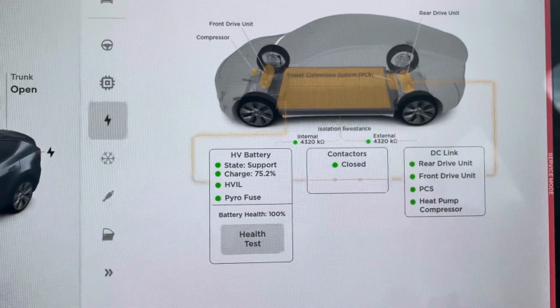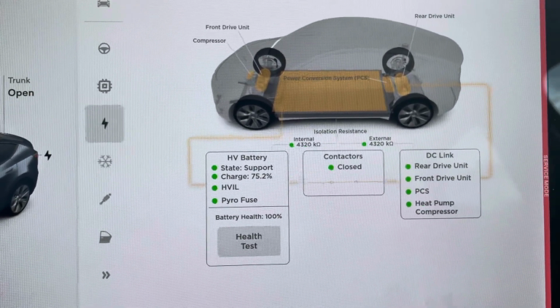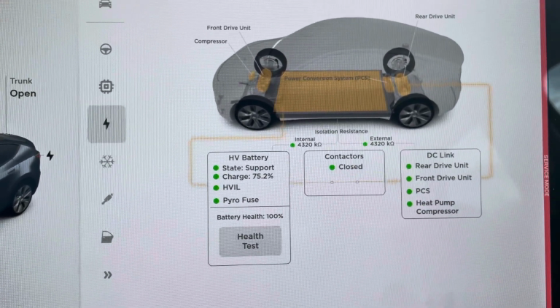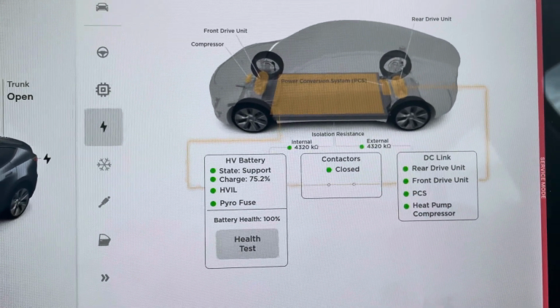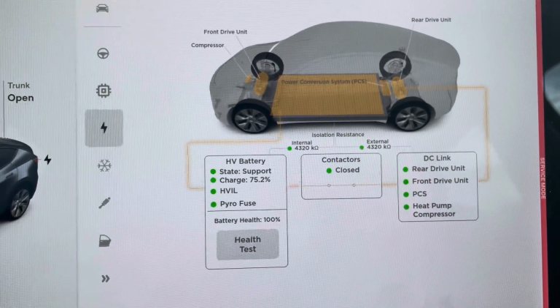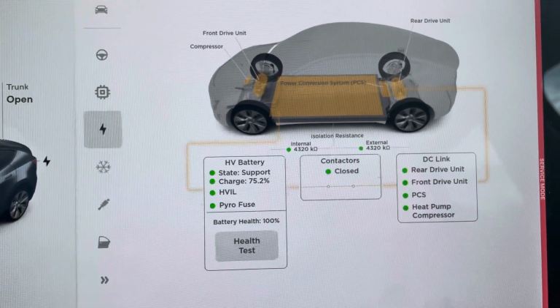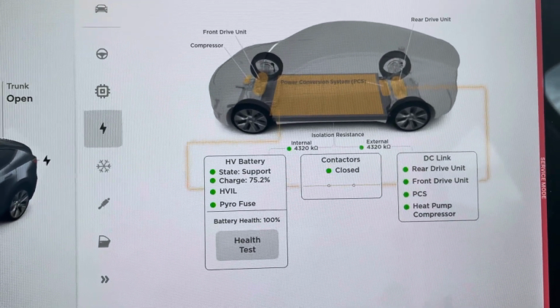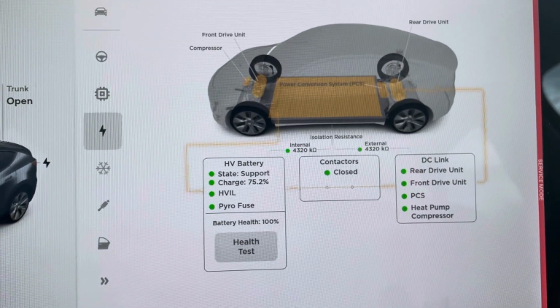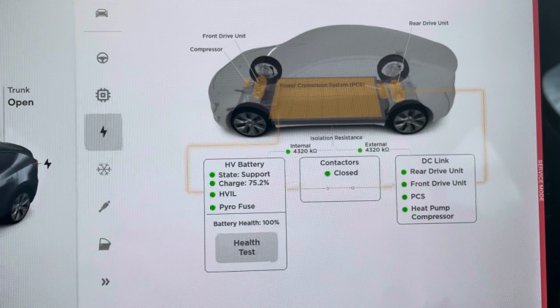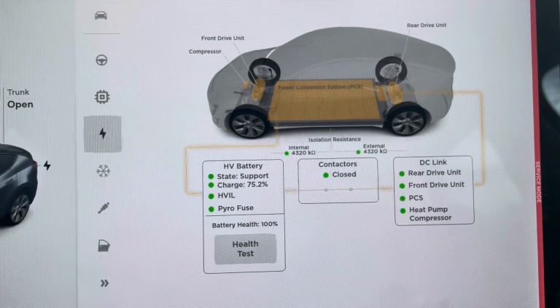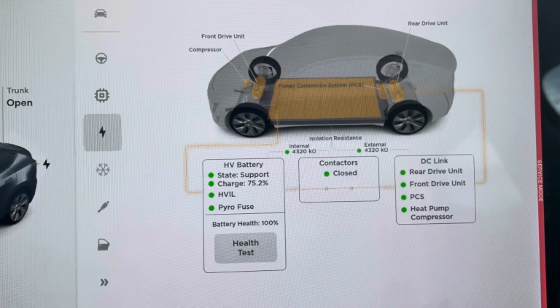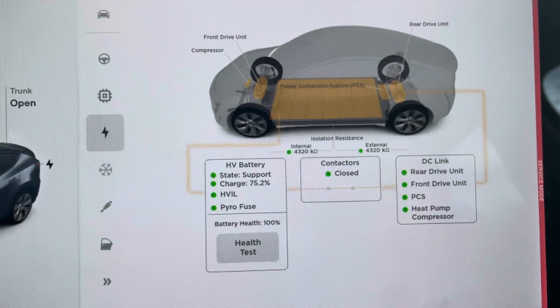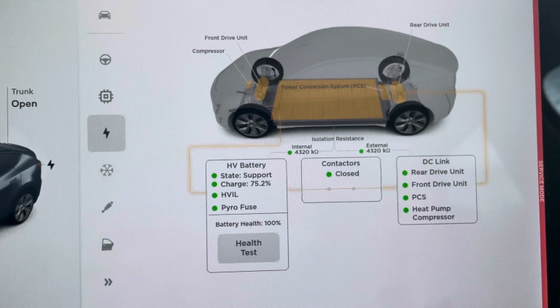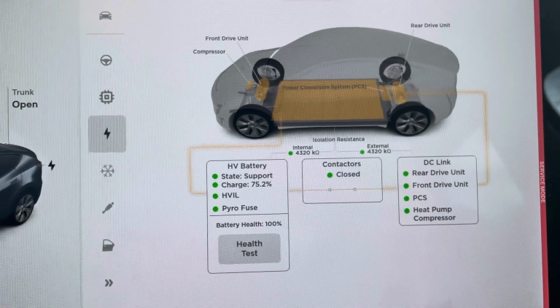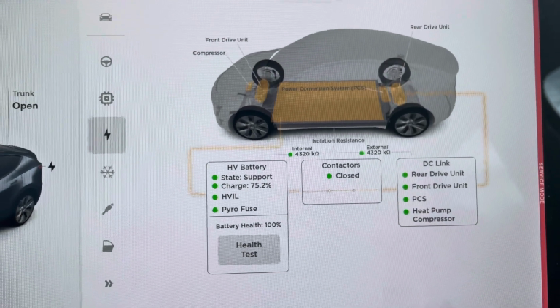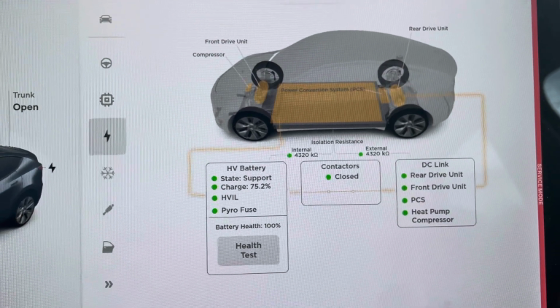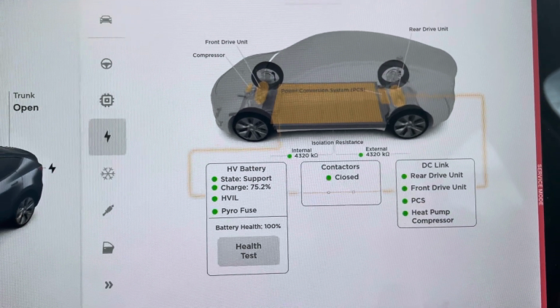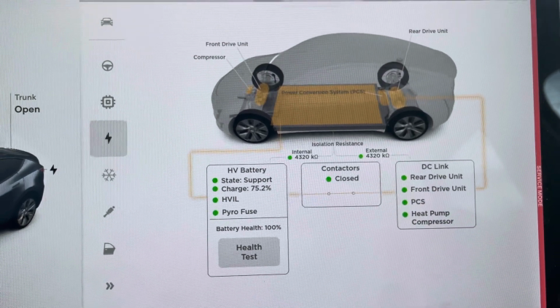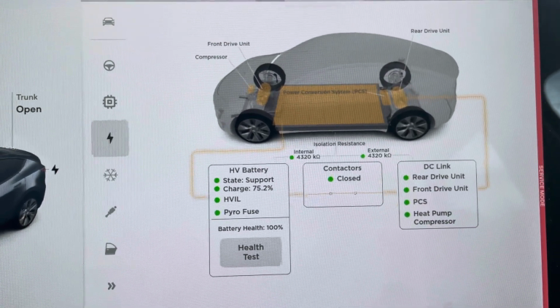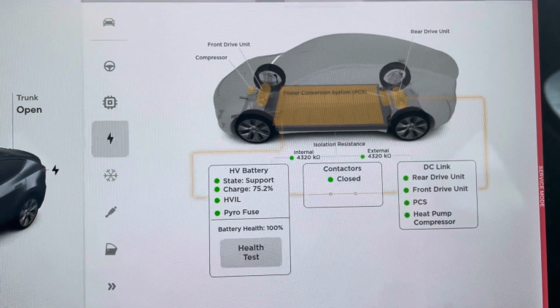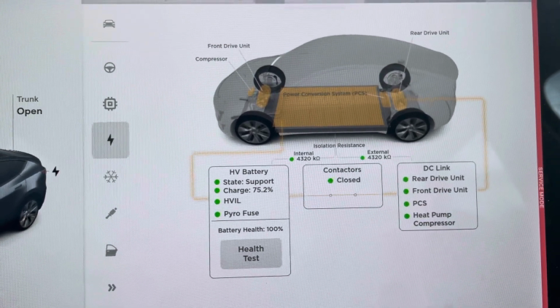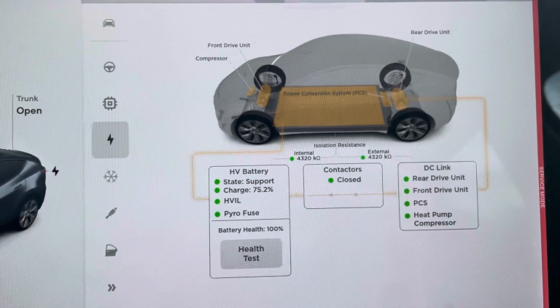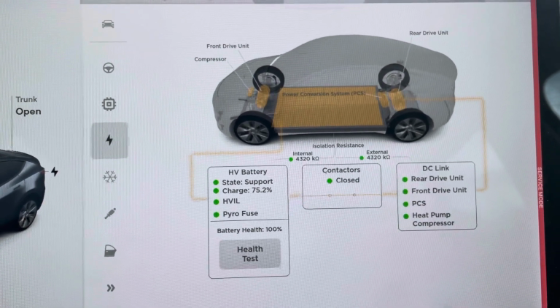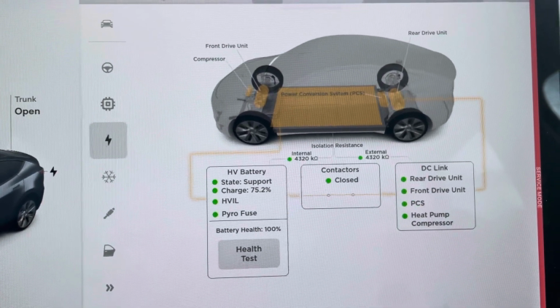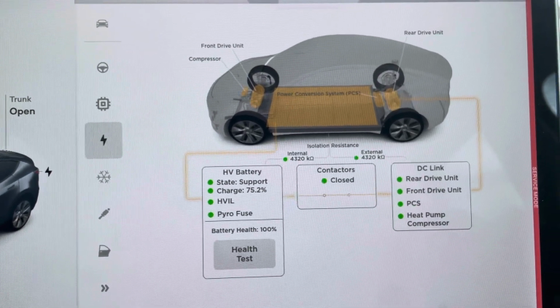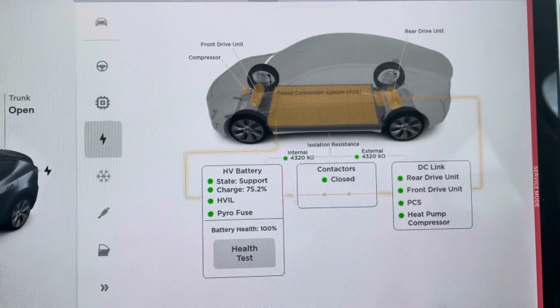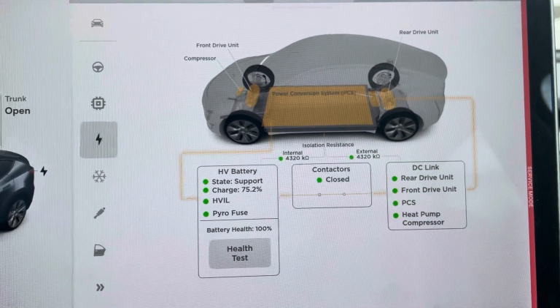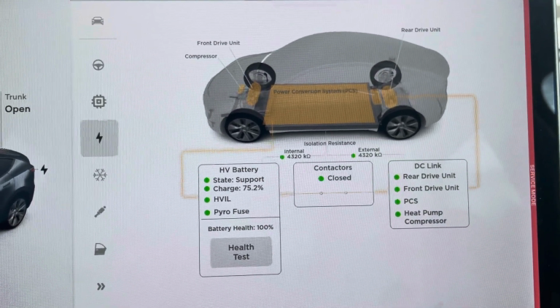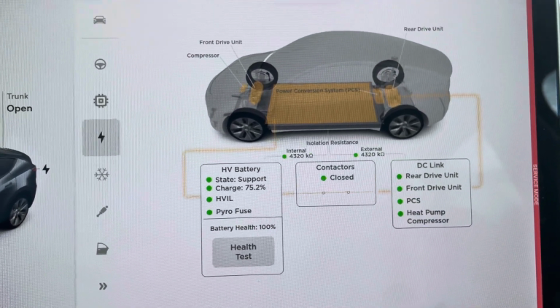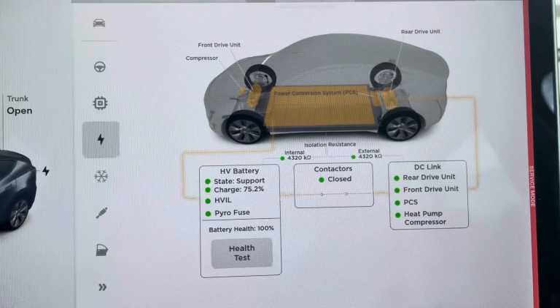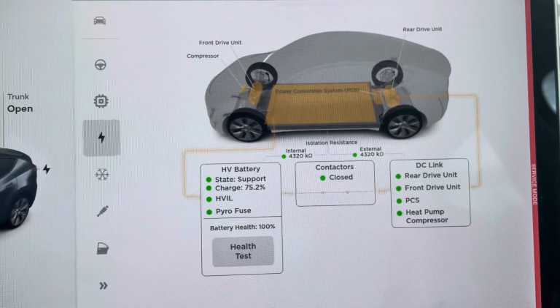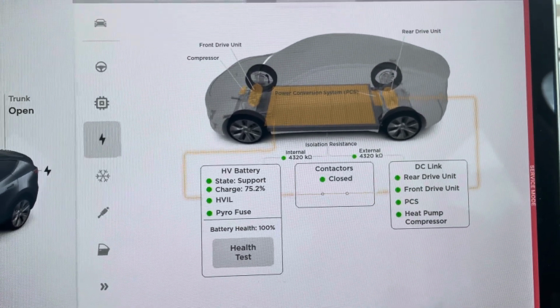Post any questions in the comments, or please let me know what your experience with this menu is like. Thank you.